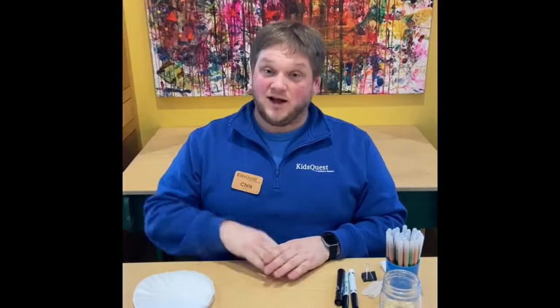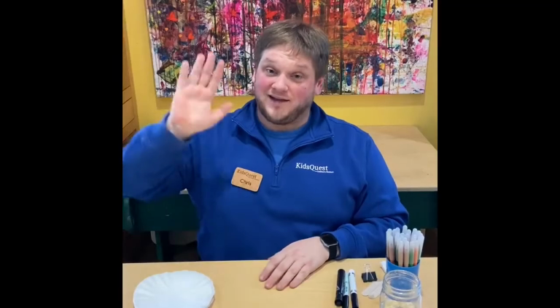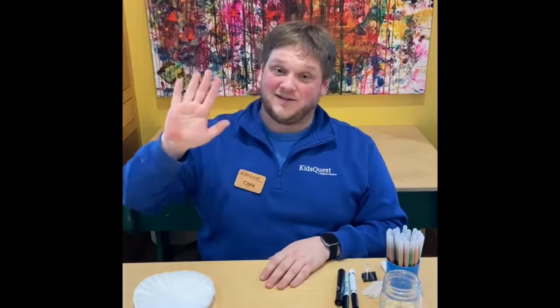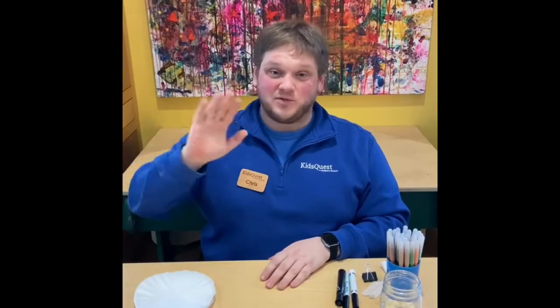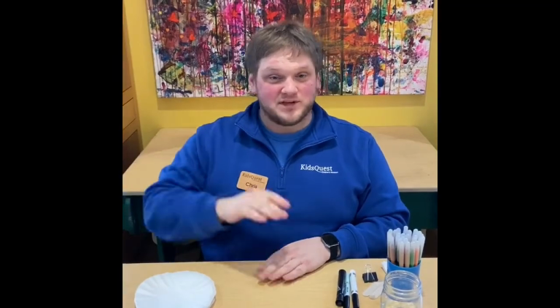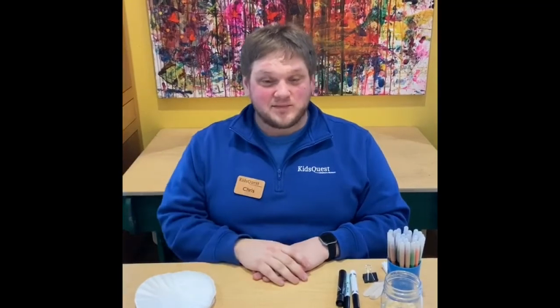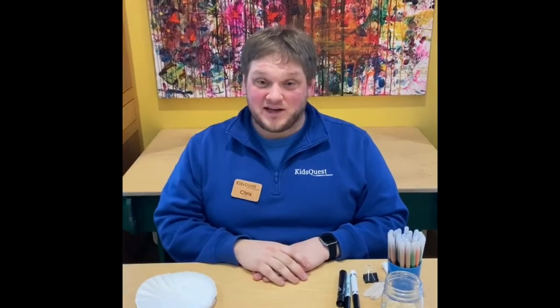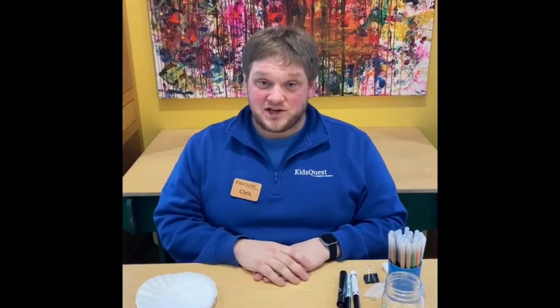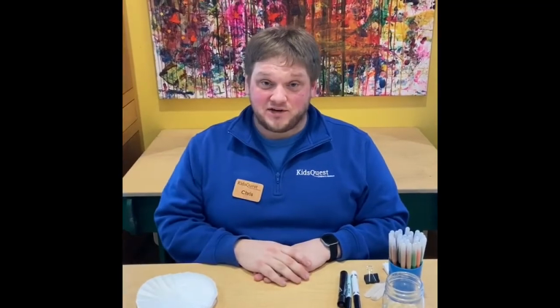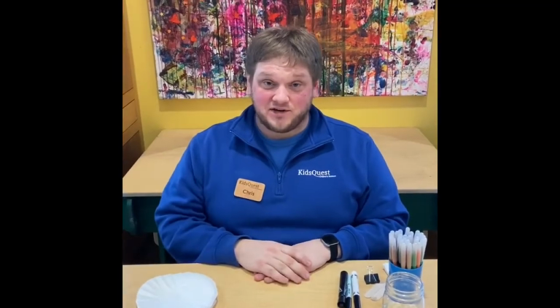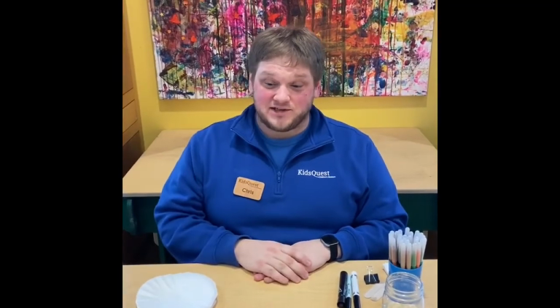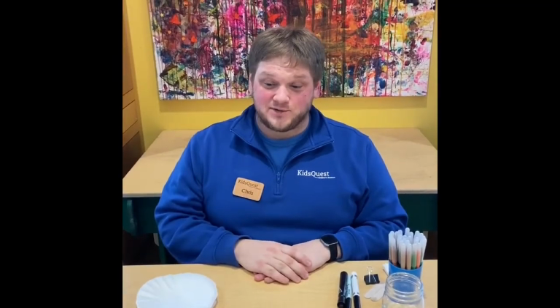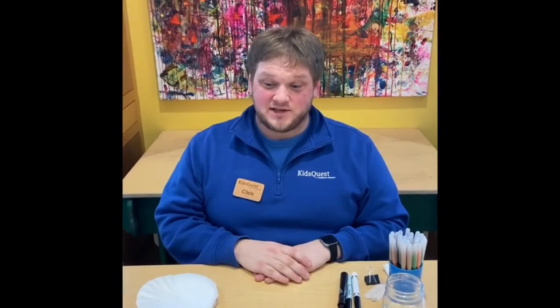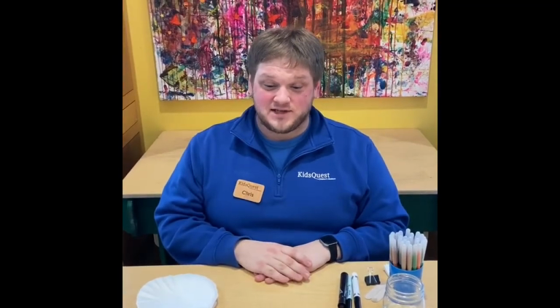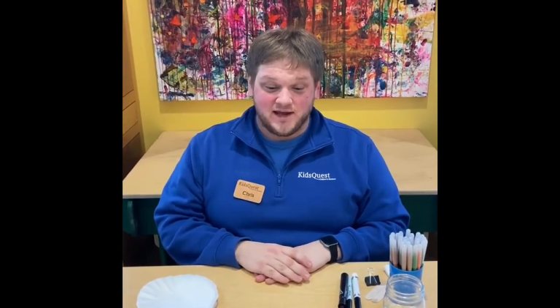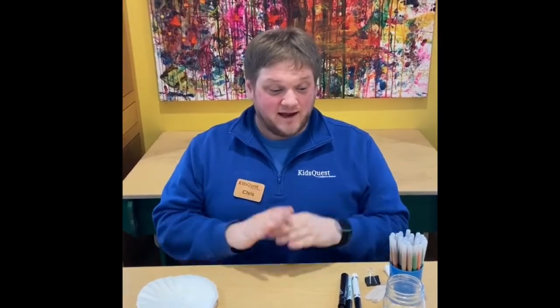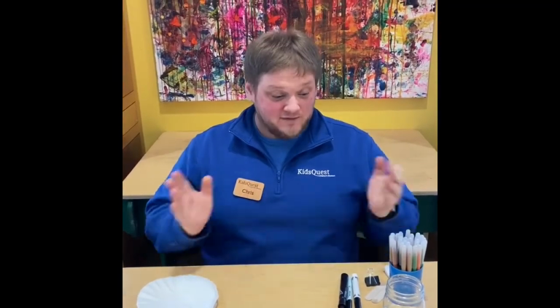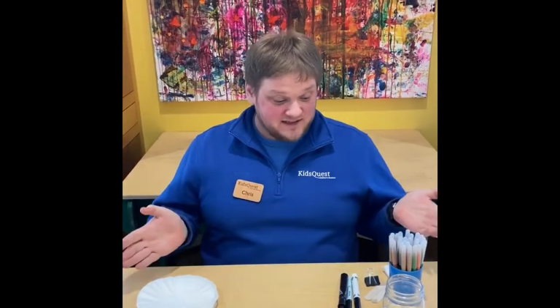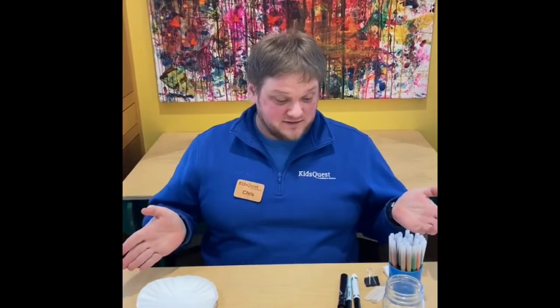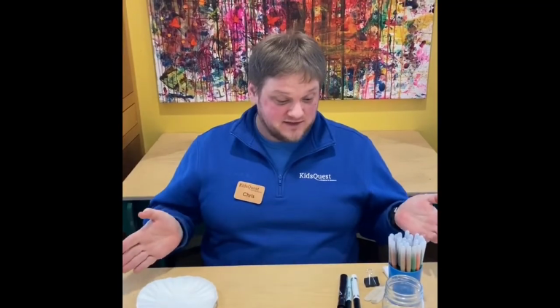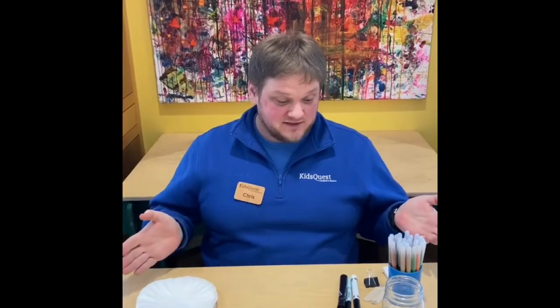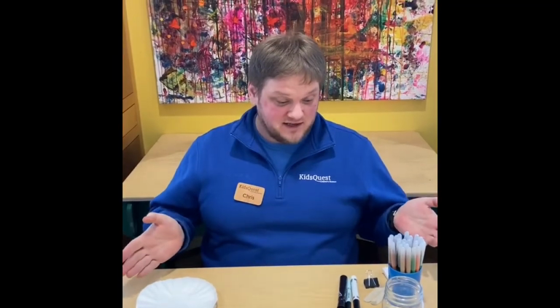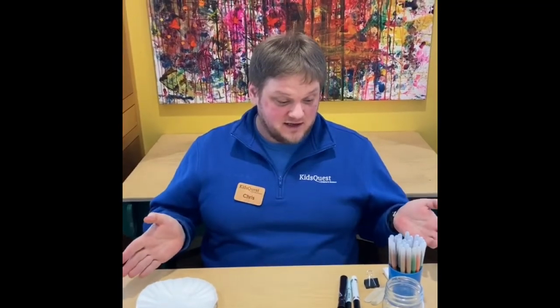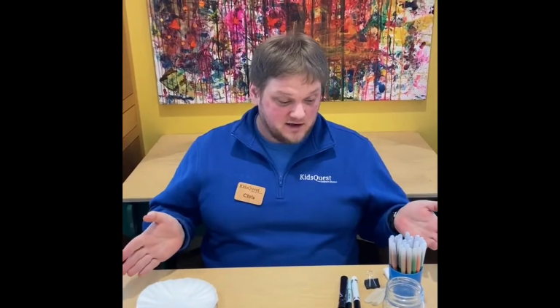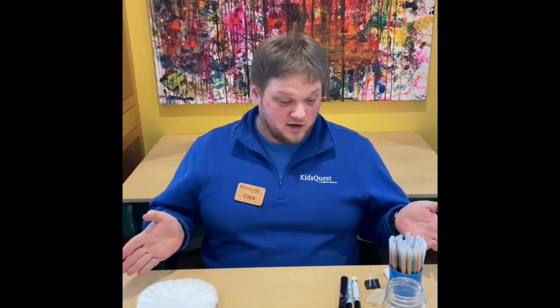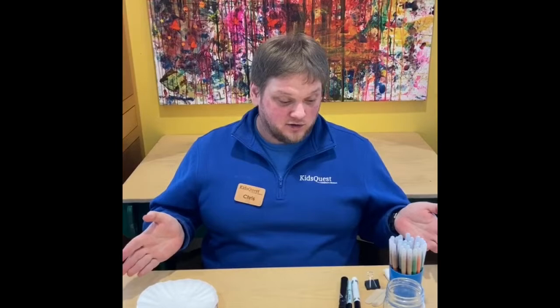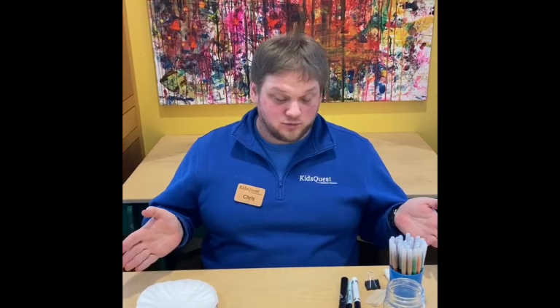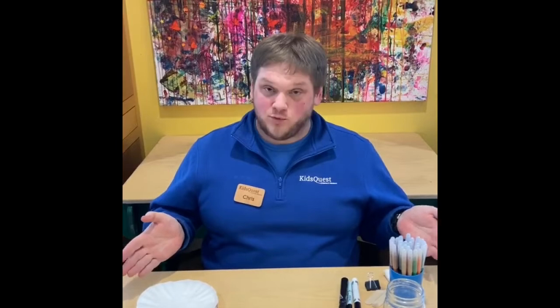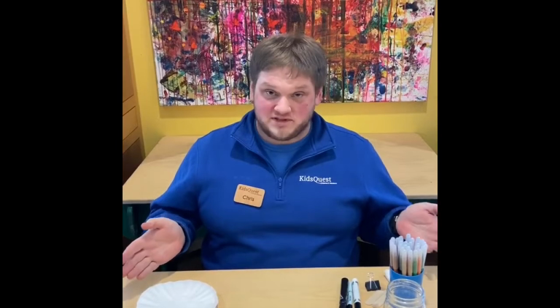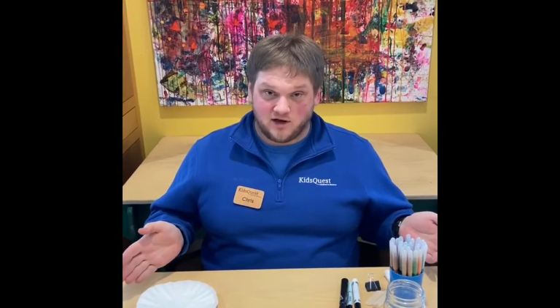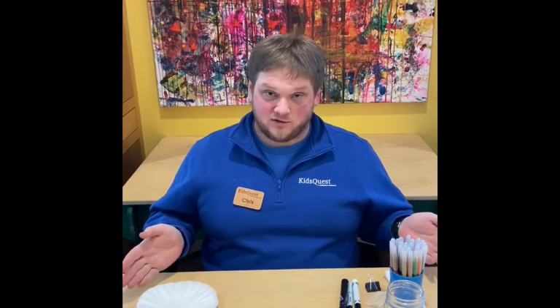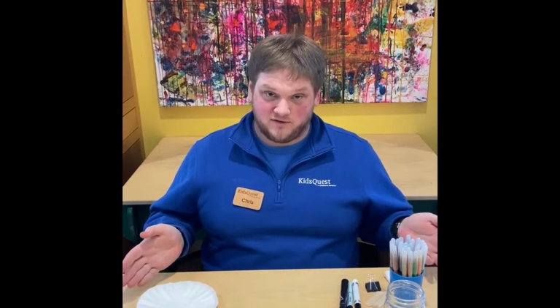Hi, I'm Chris. I'm an educator here at KidsQuest, and I have an activity here today called chromatography.